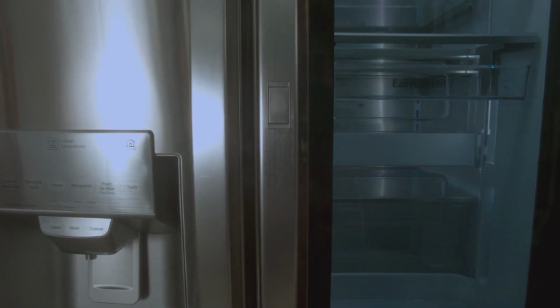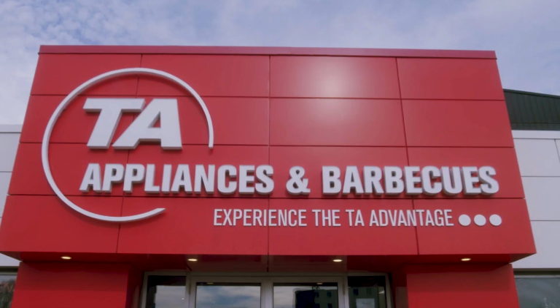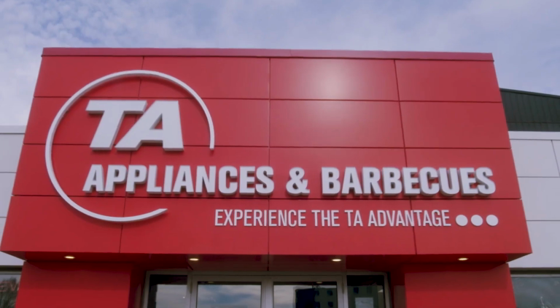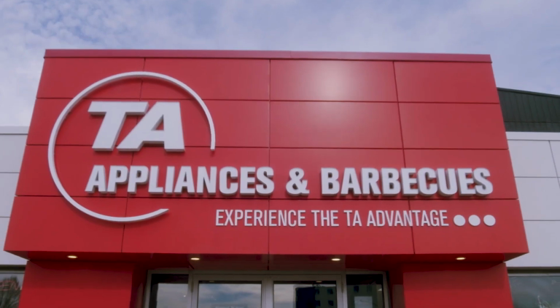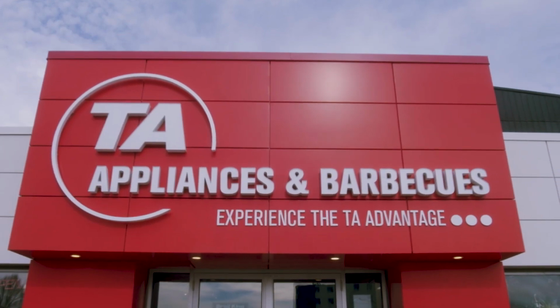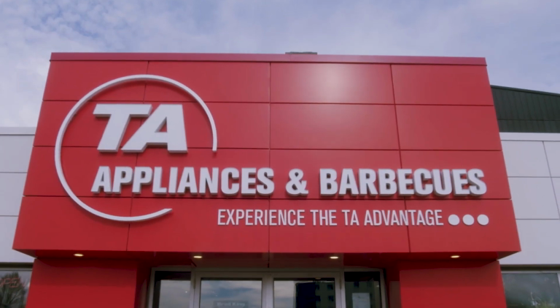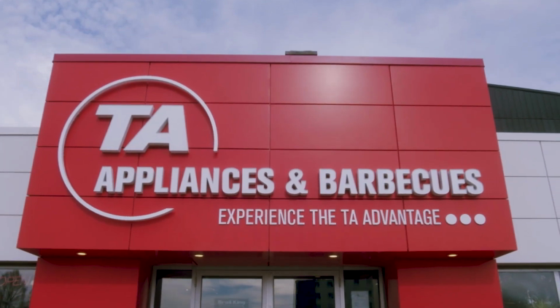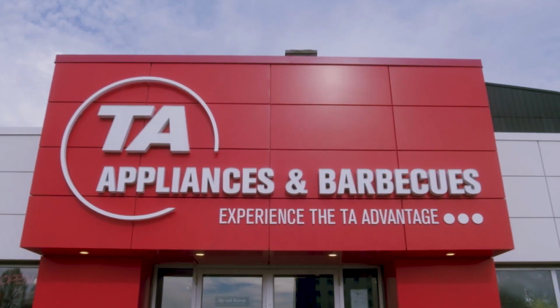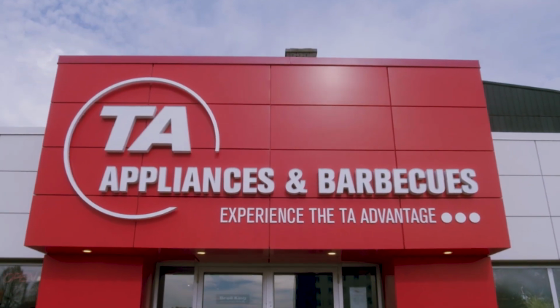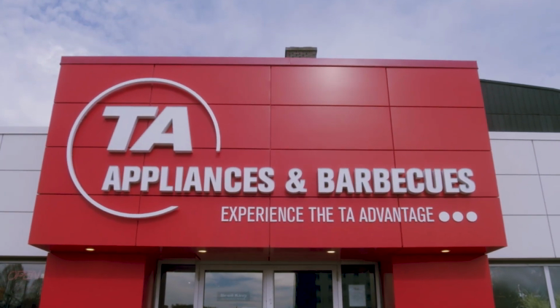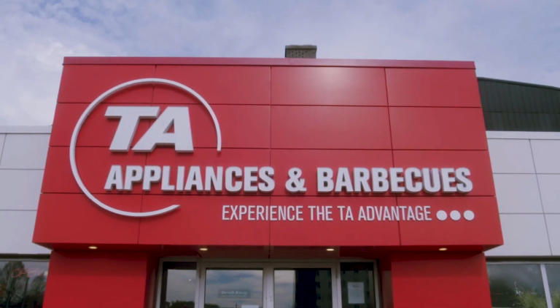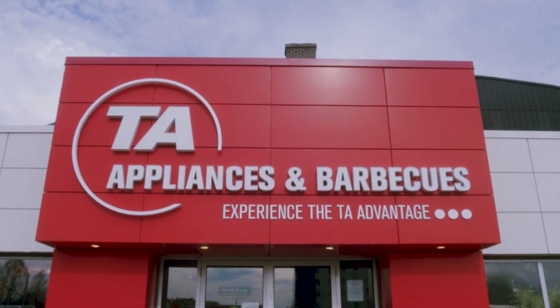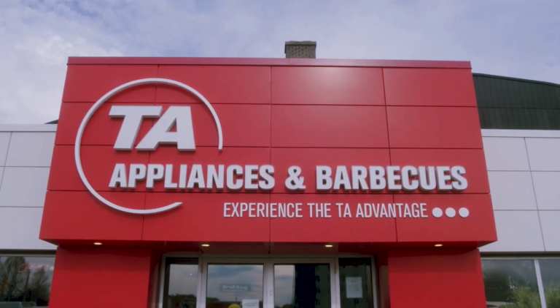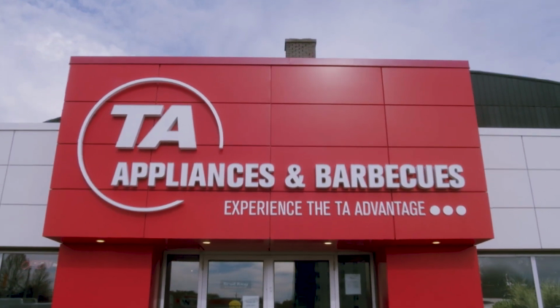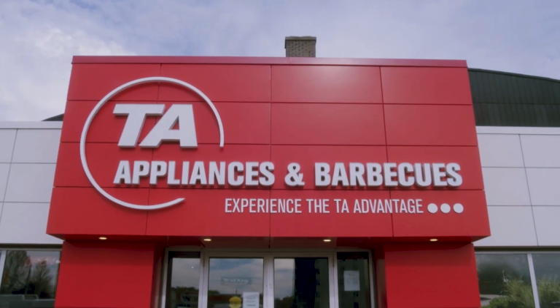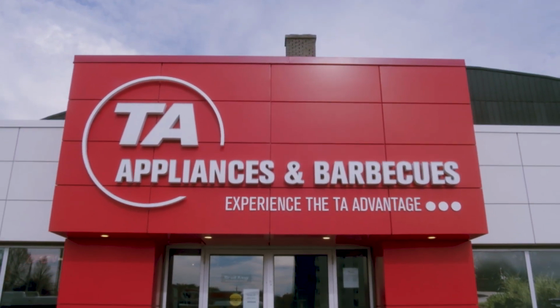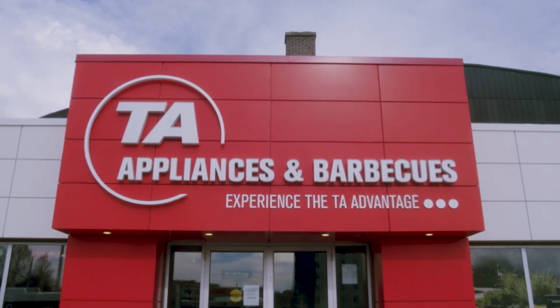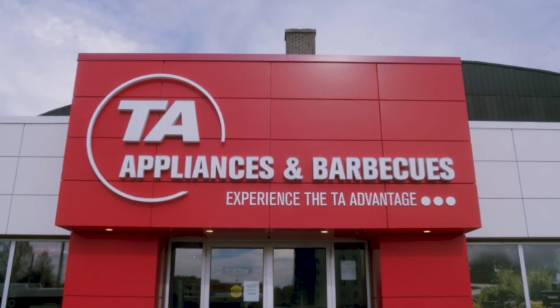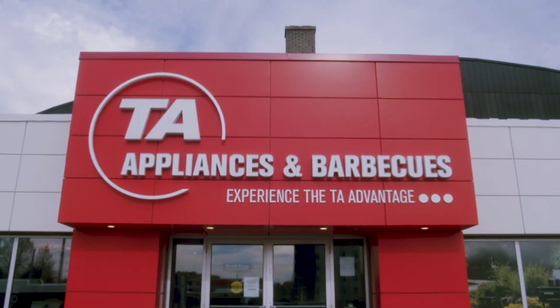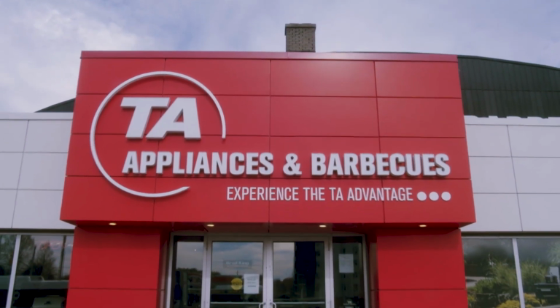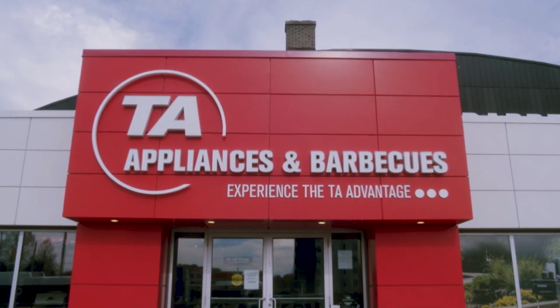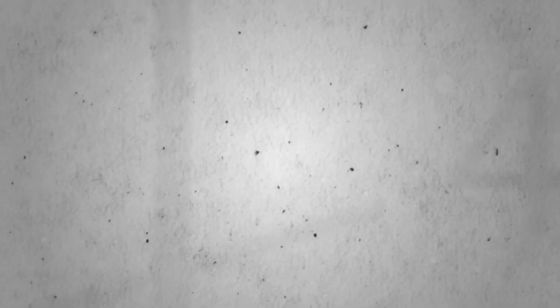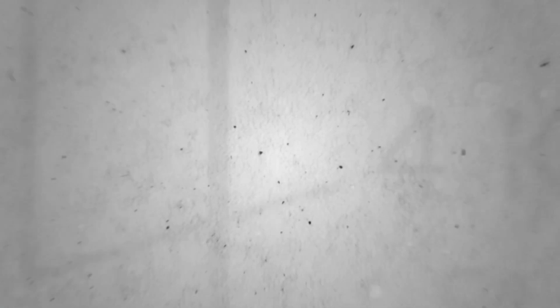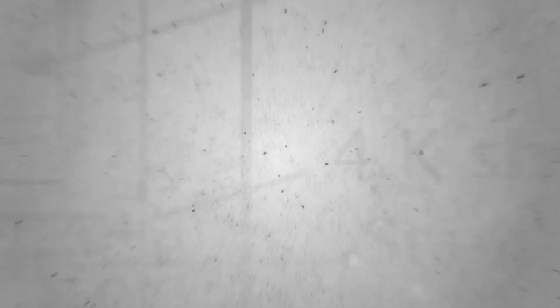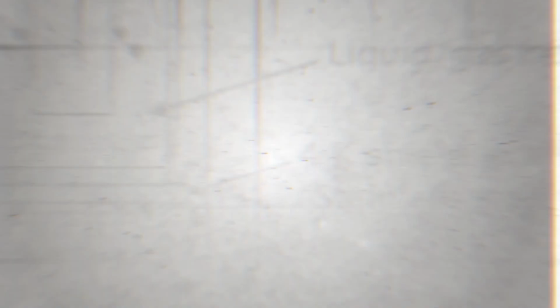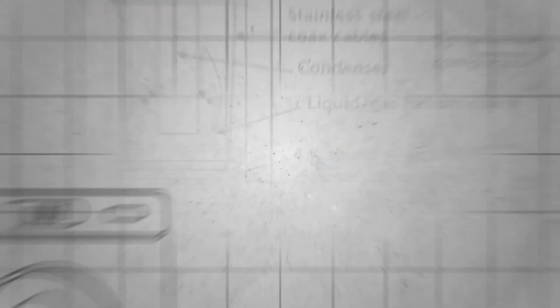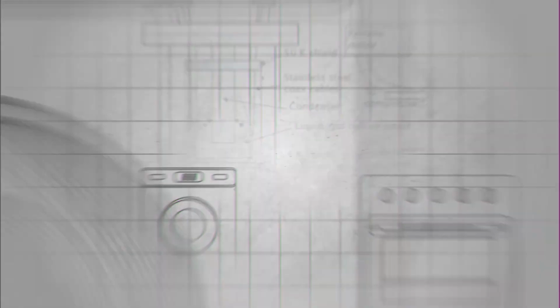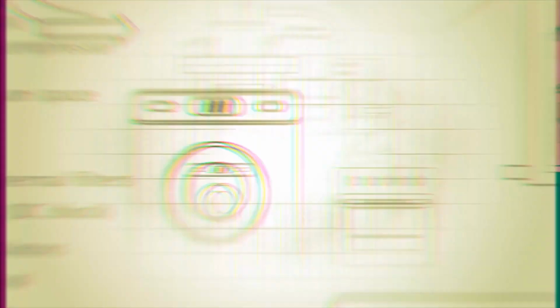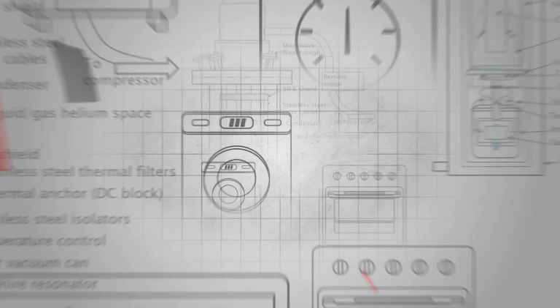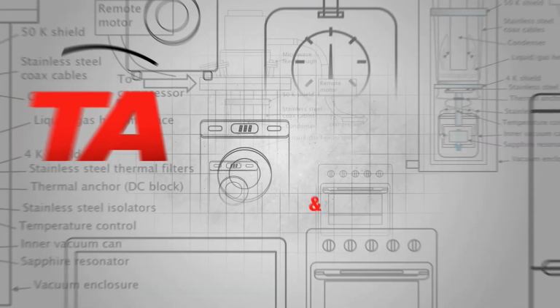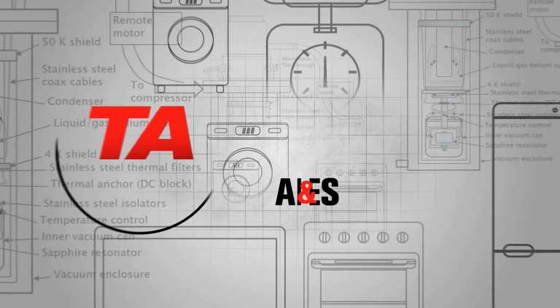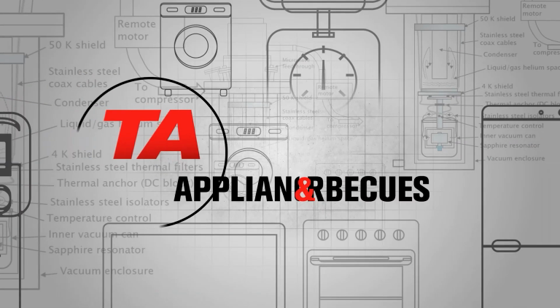To learn more about this appliance, come visit us in store at one of our six locations or online at taappliance.com.